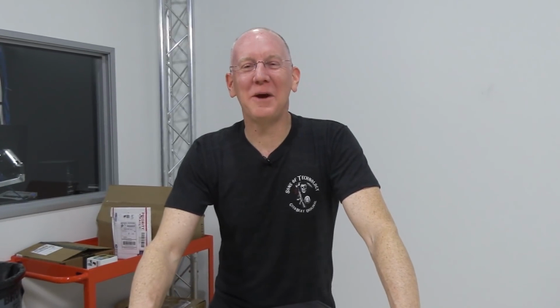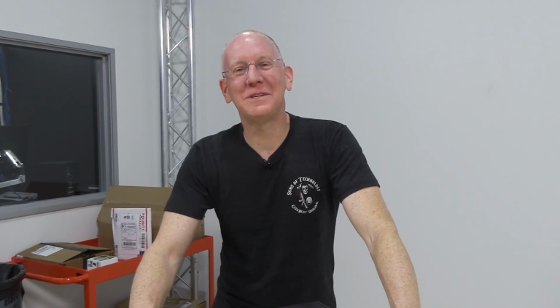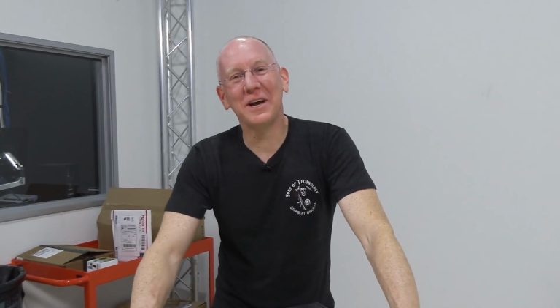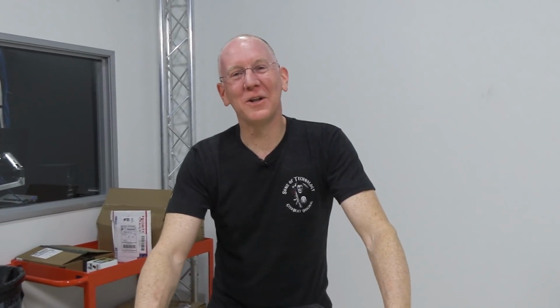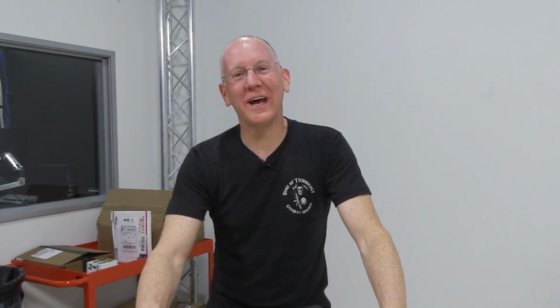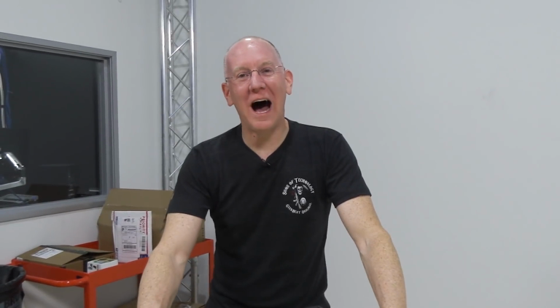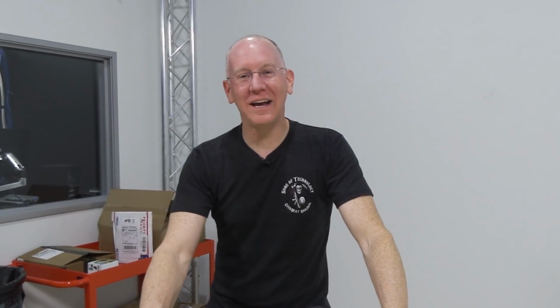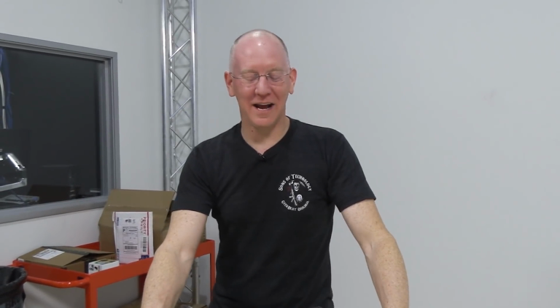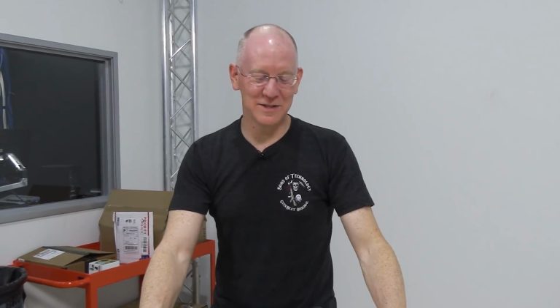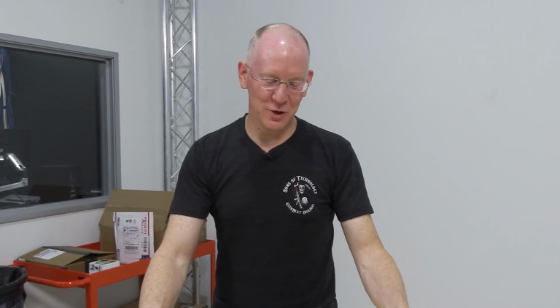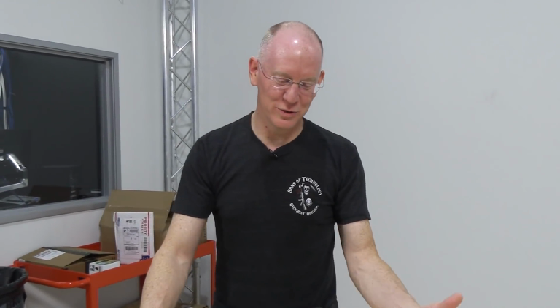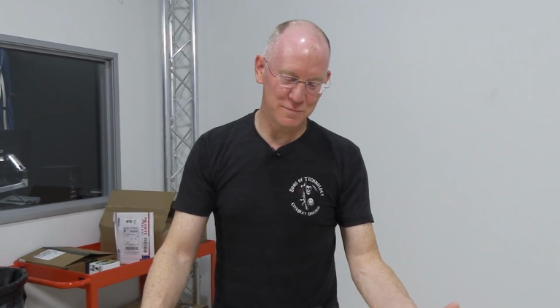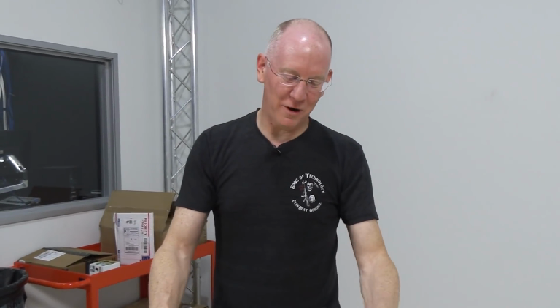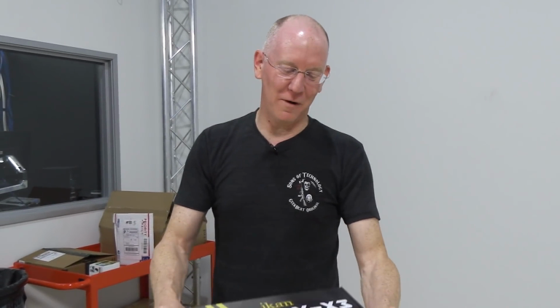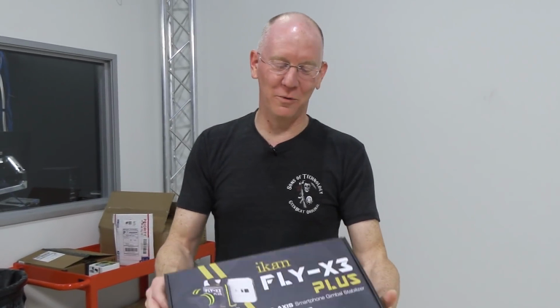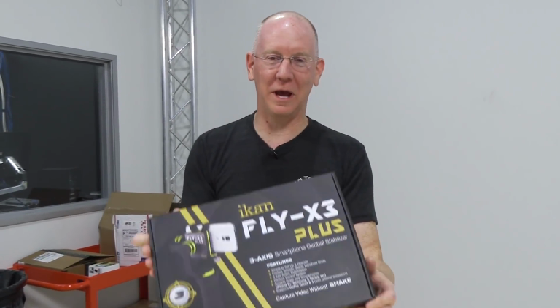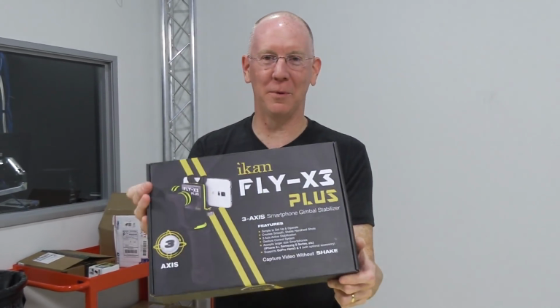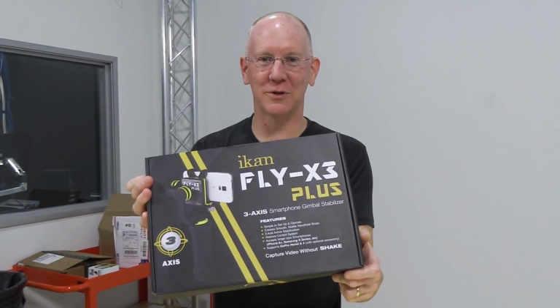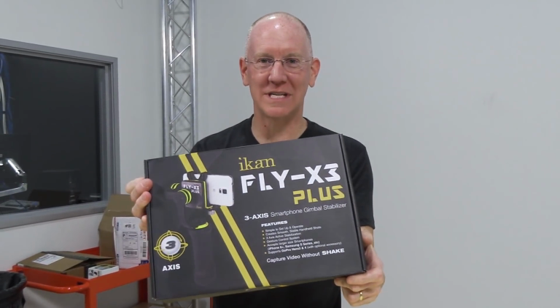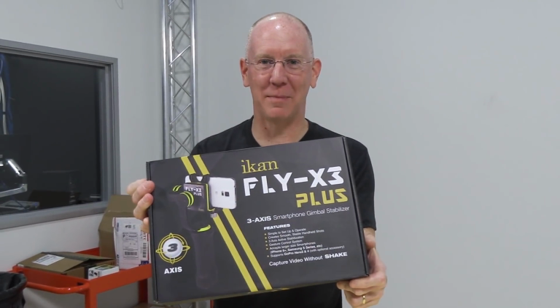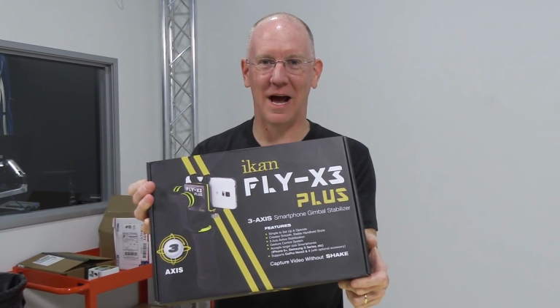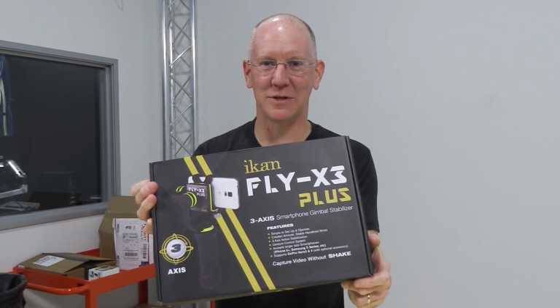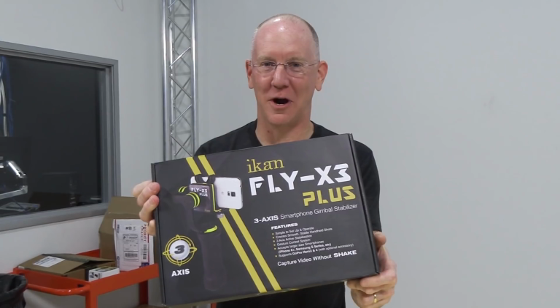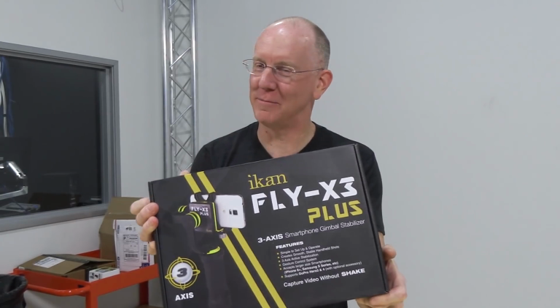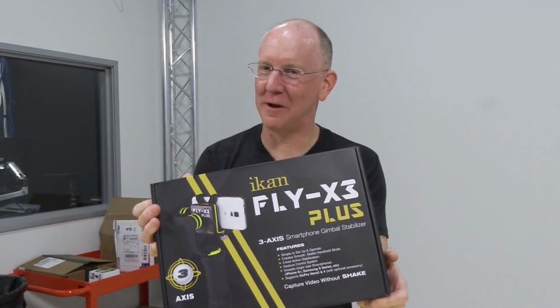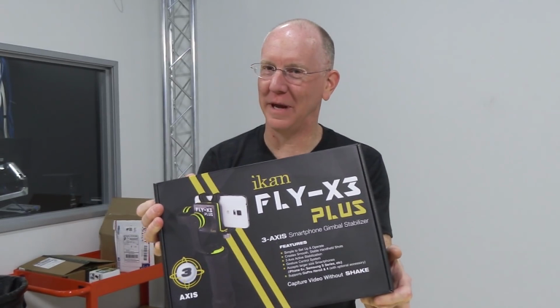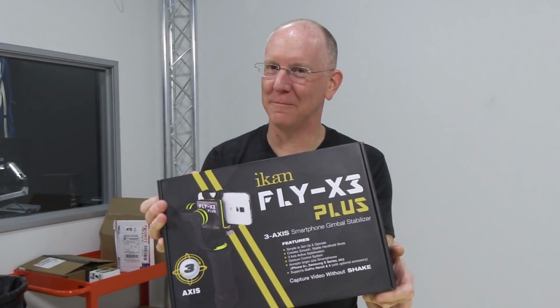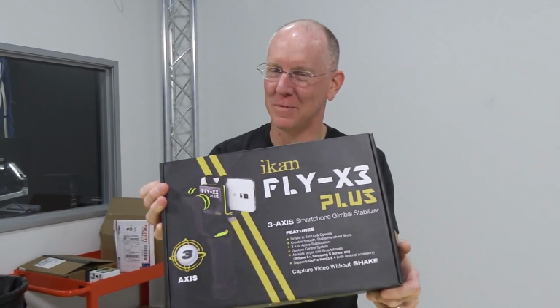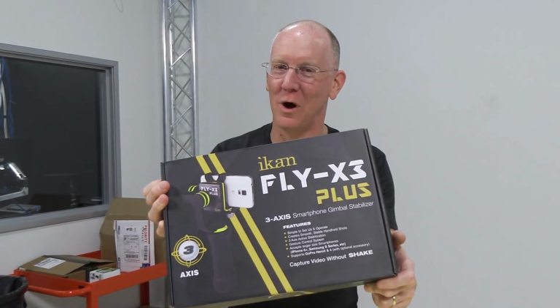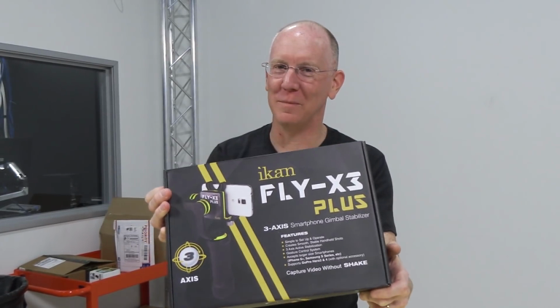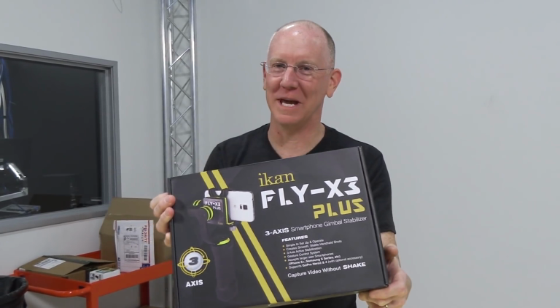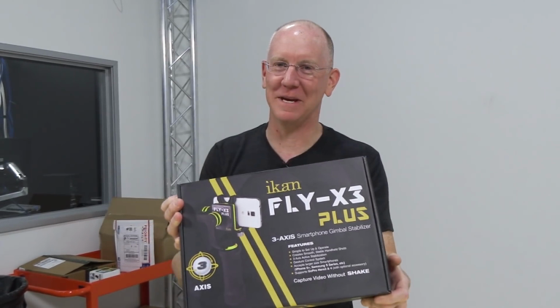Today we're taking a look at ICANN's new smartphone gimbal stabilizer. I'm John P. Welcome to Geek Beat.